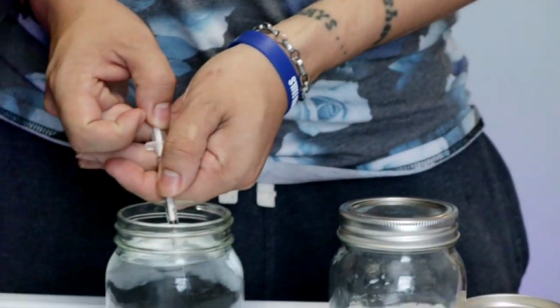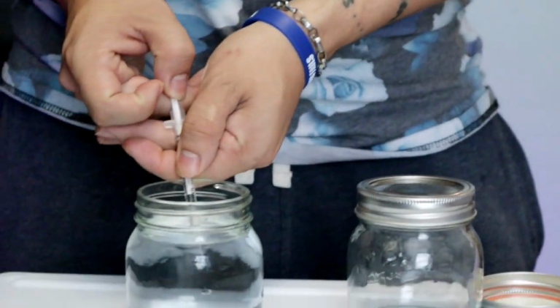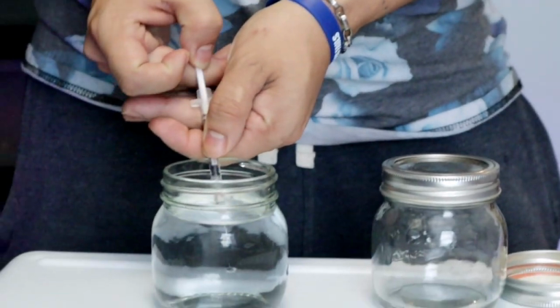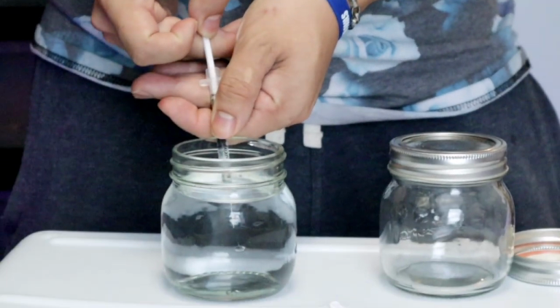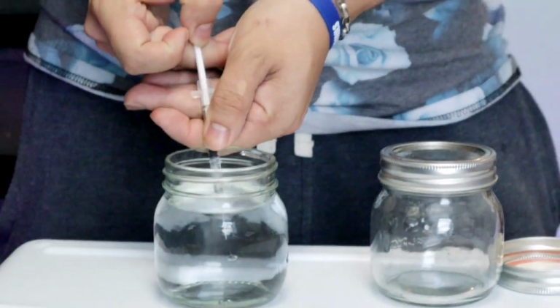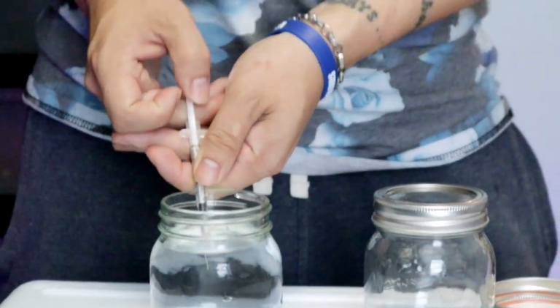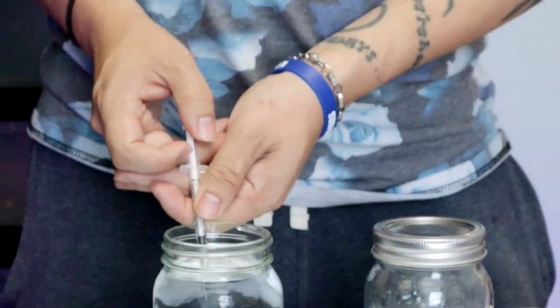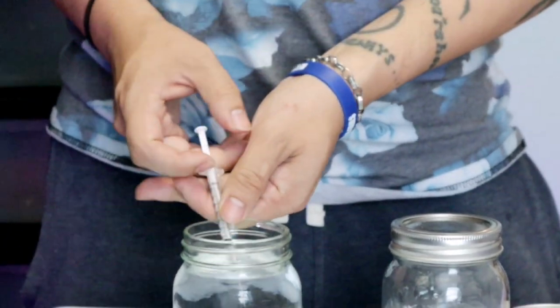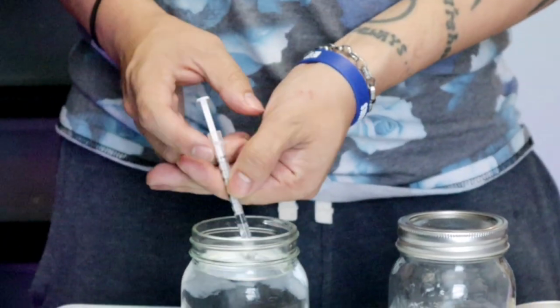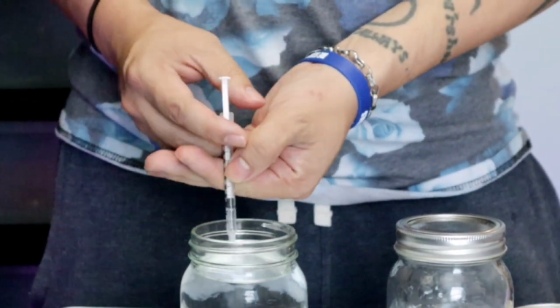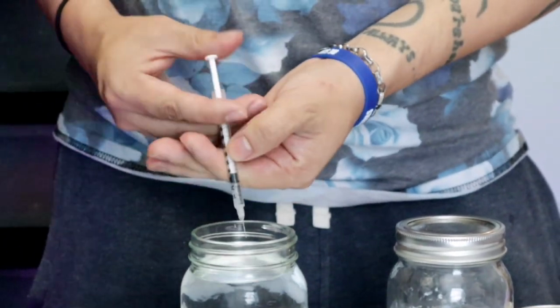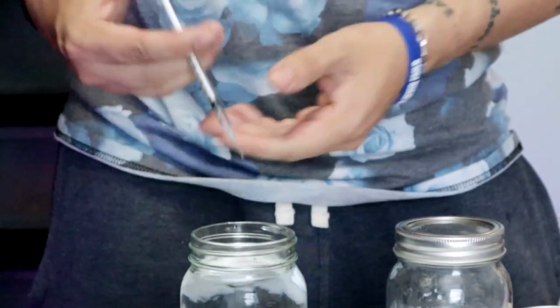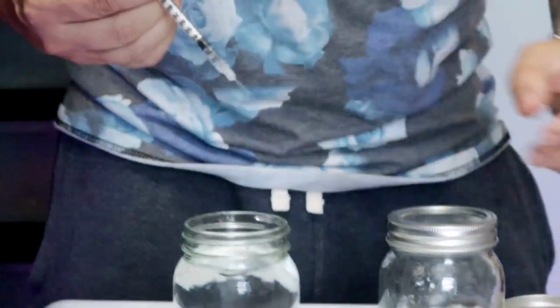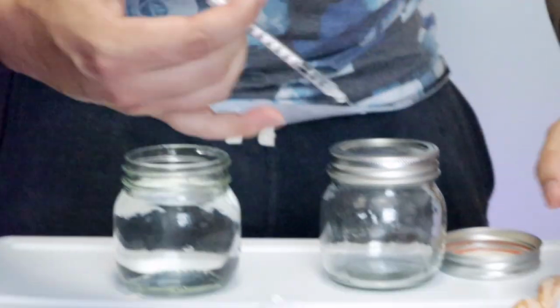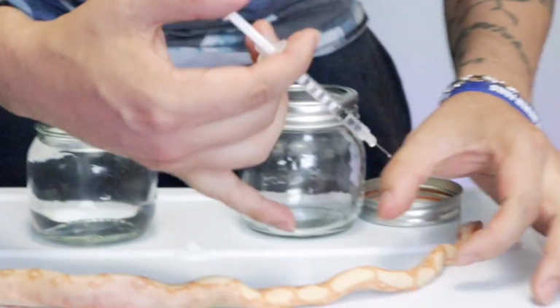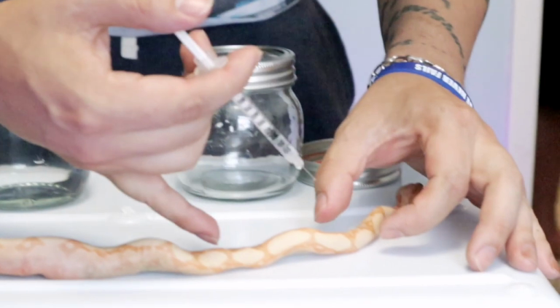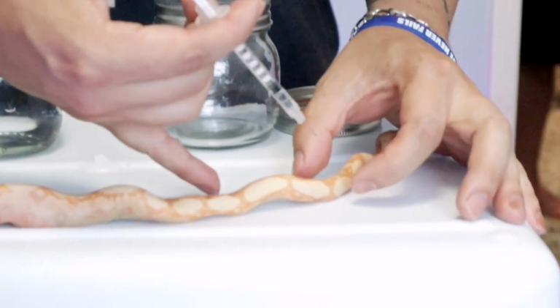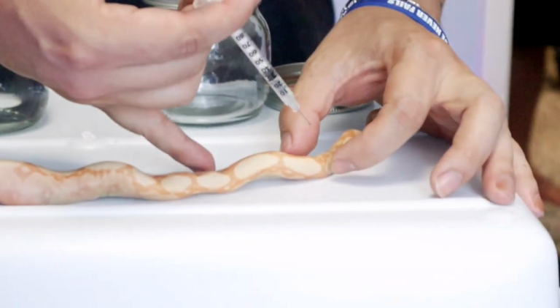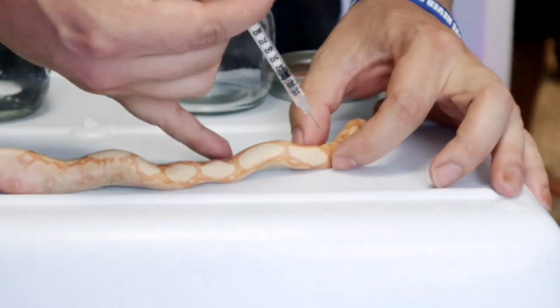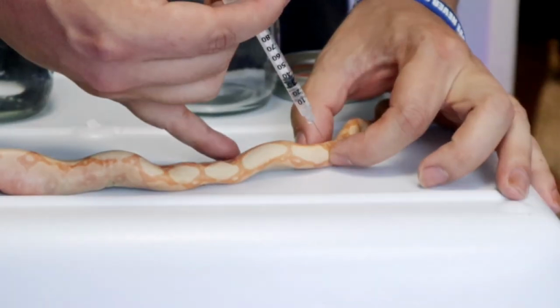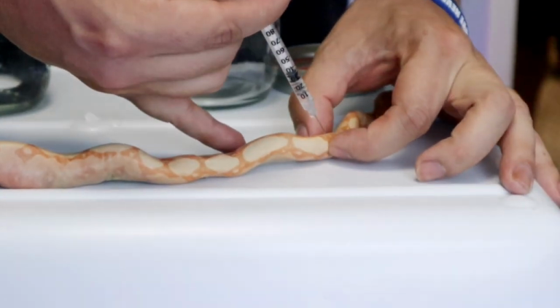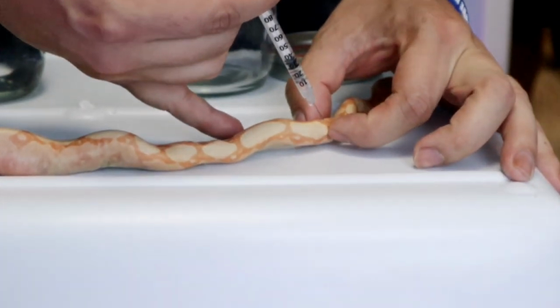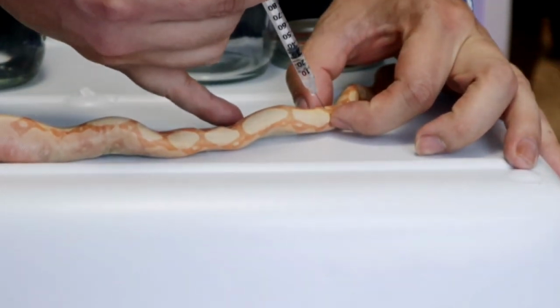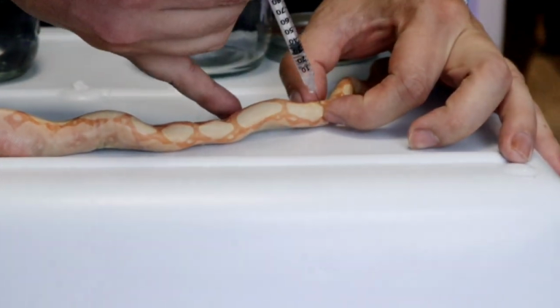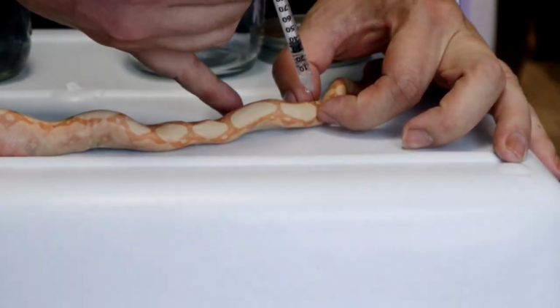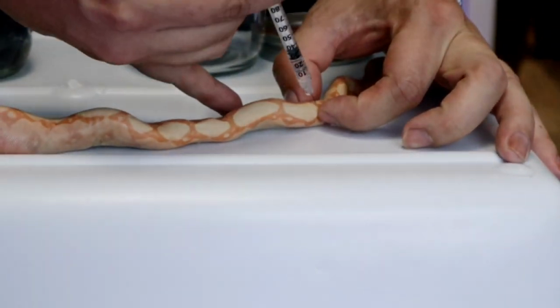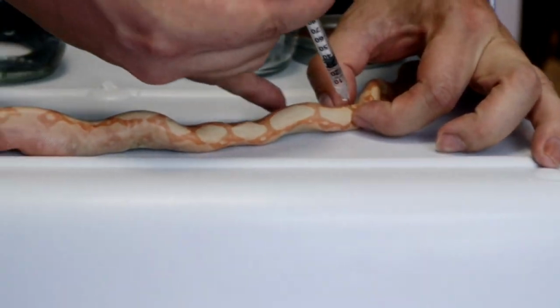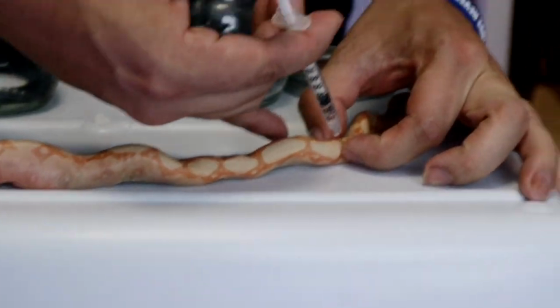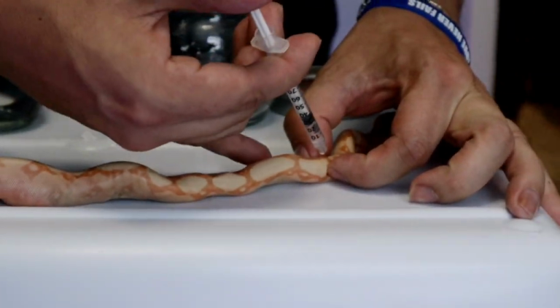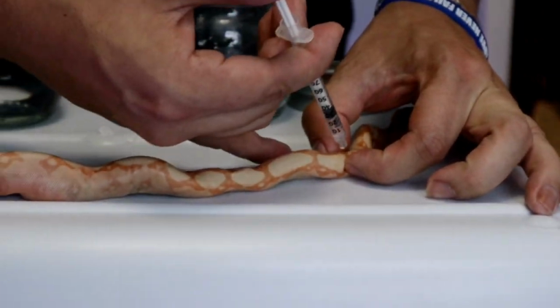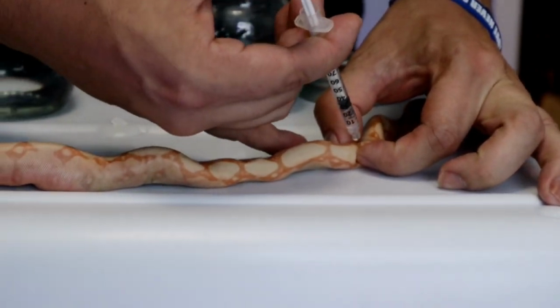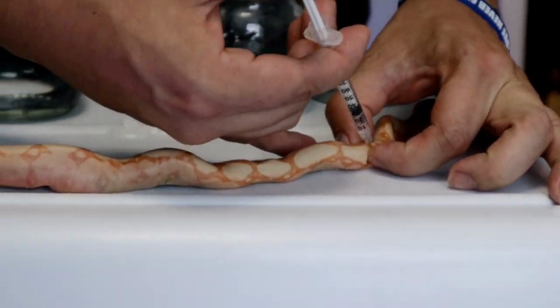This is going to make sure that the insides of the snake don't go bad. If we were just to stick it inside the rubbing alcohol, the insides would go bad.